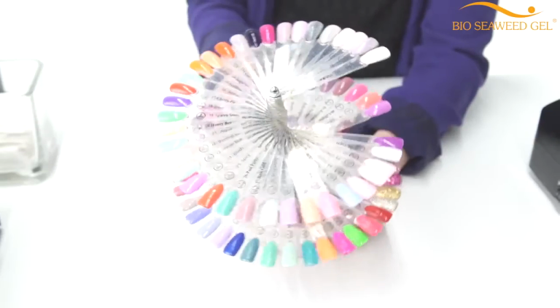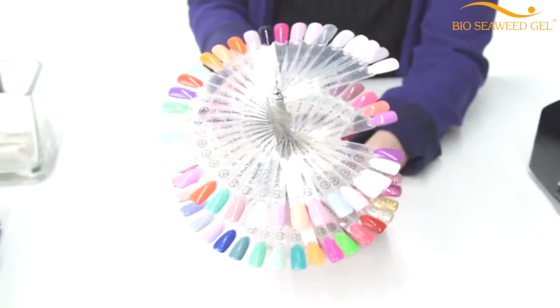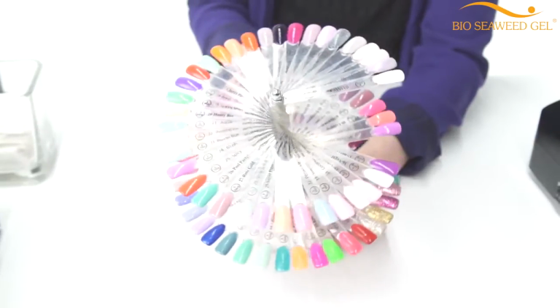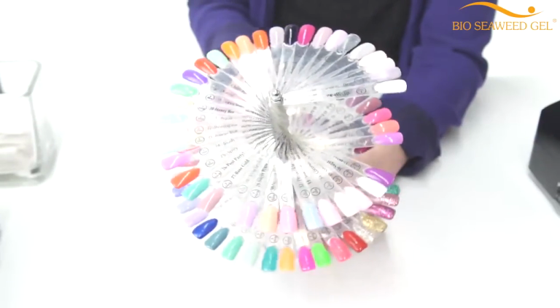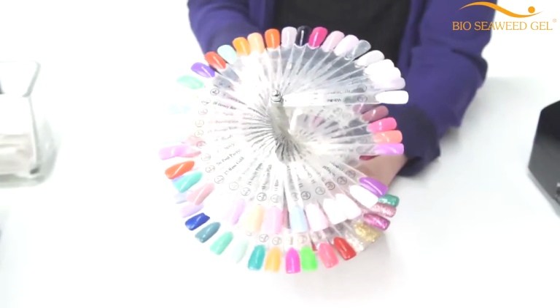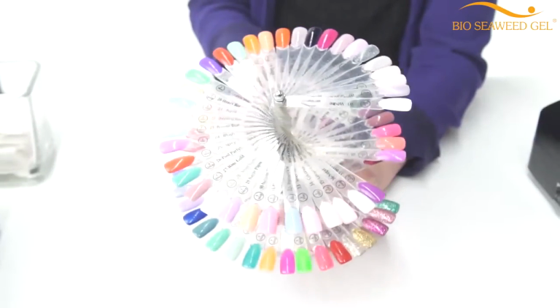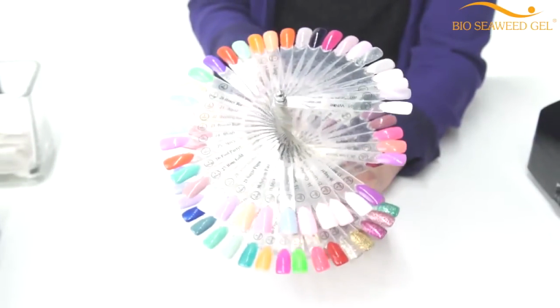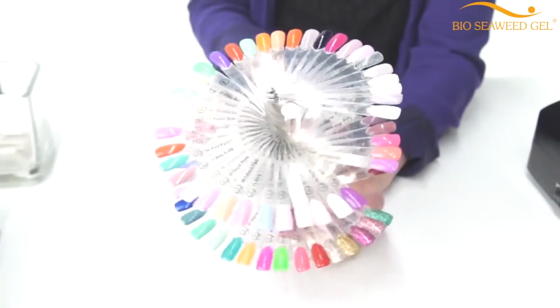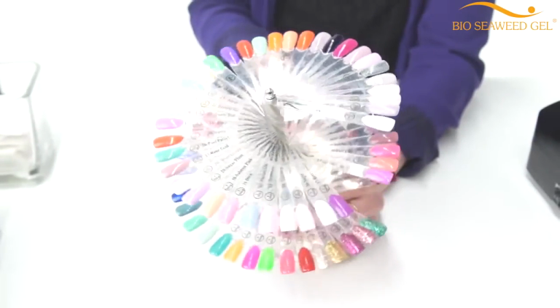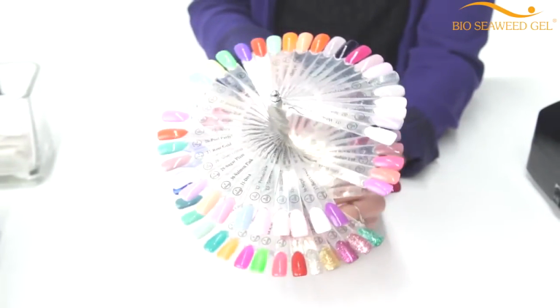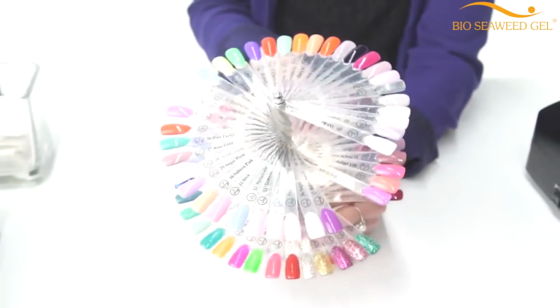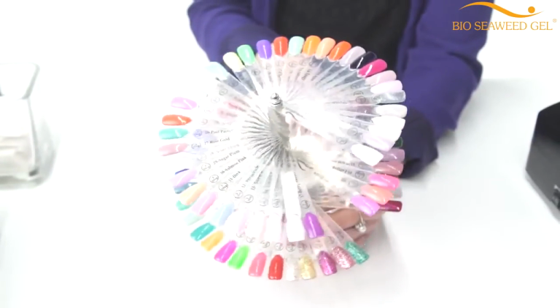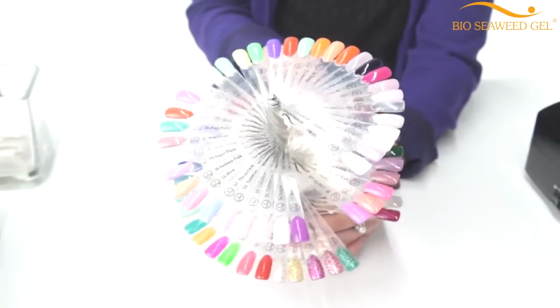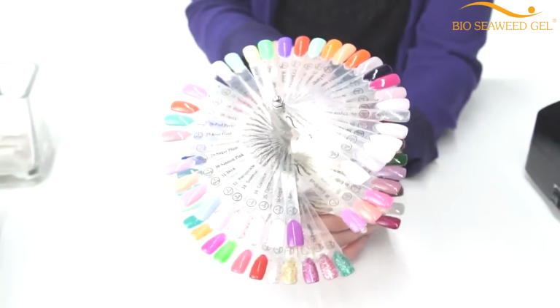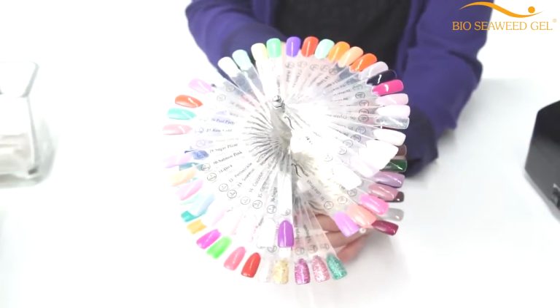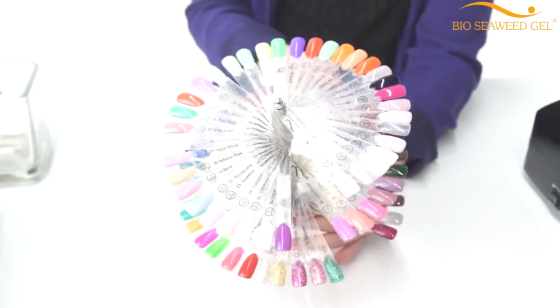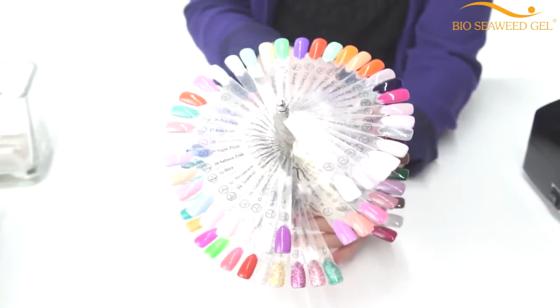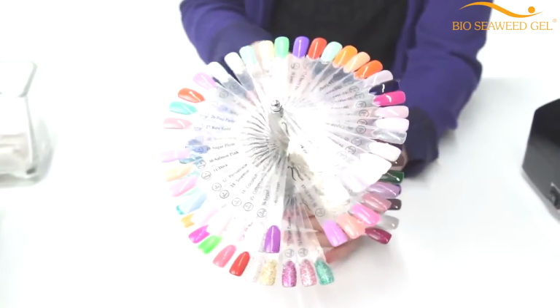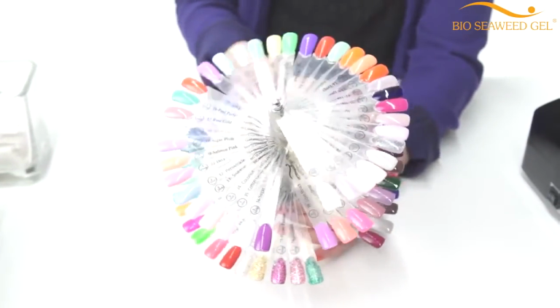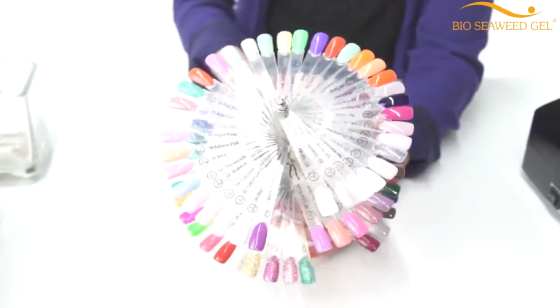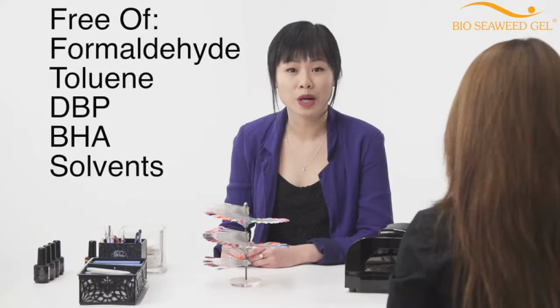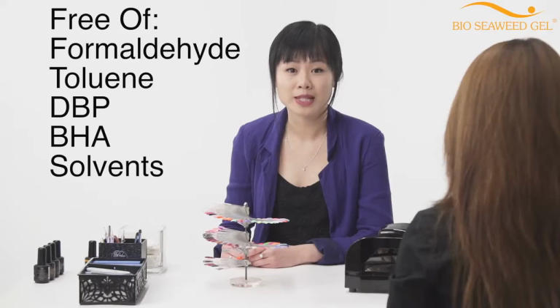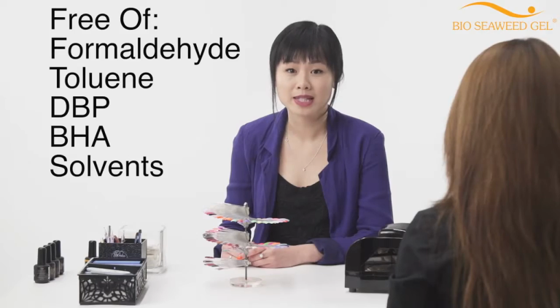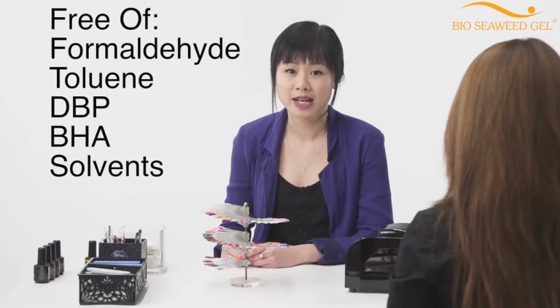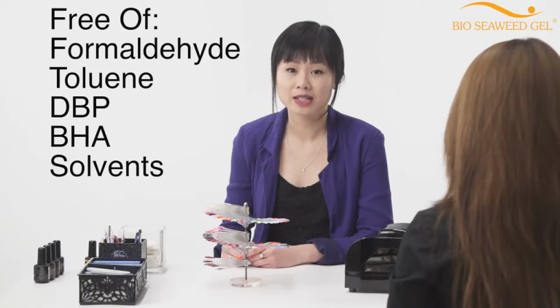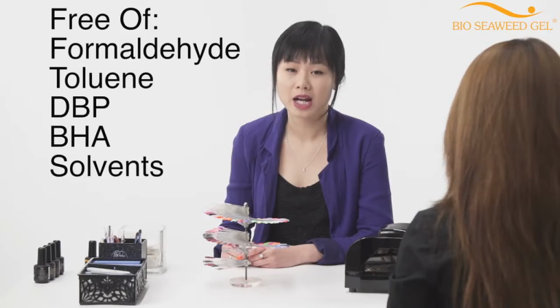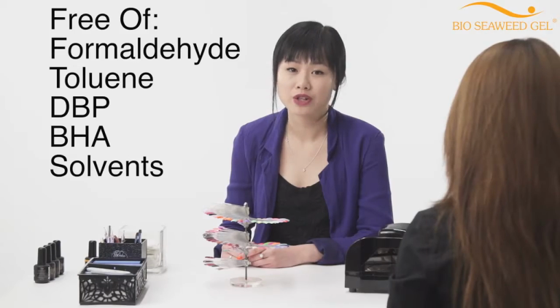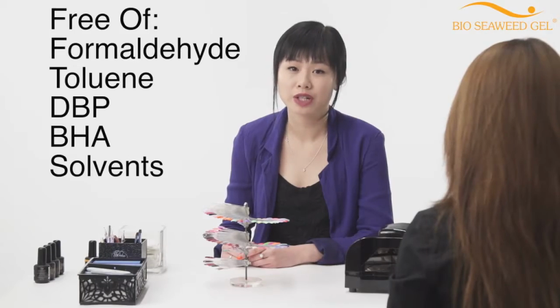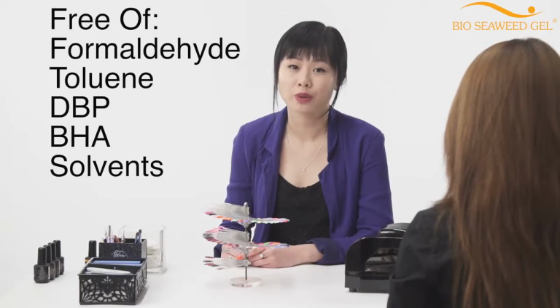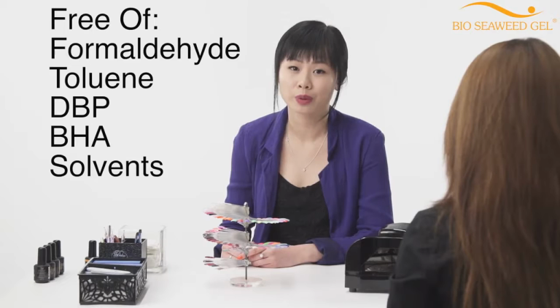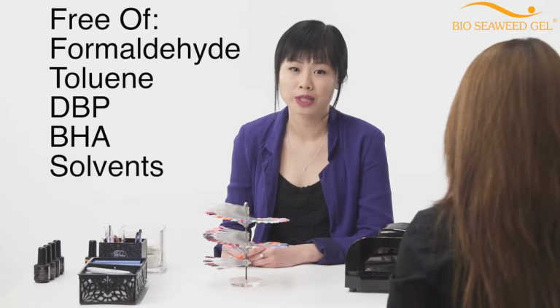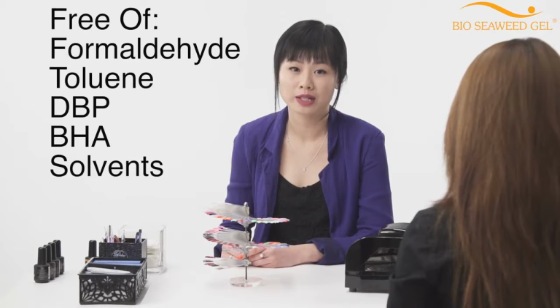Bio Seaweed Gel is a big five free formula. This means your nails will not be stained, dehydrated, or weakened.